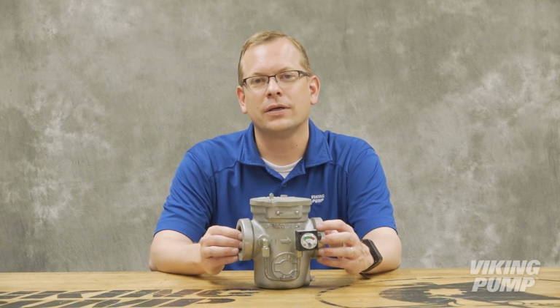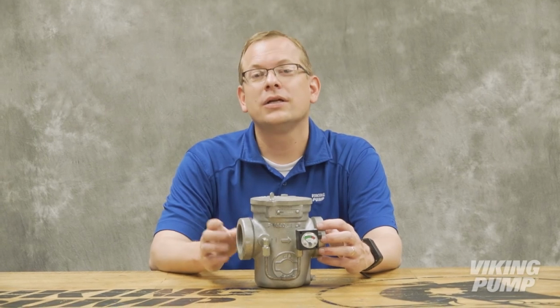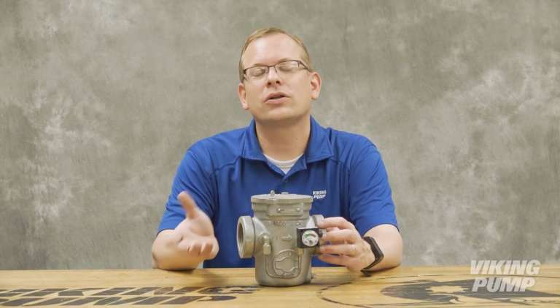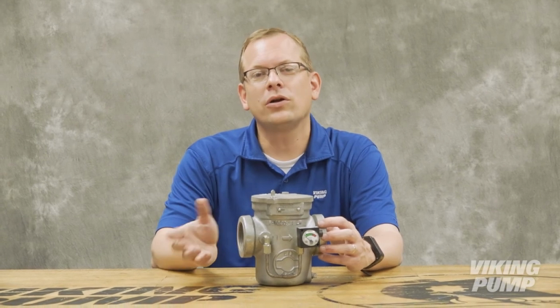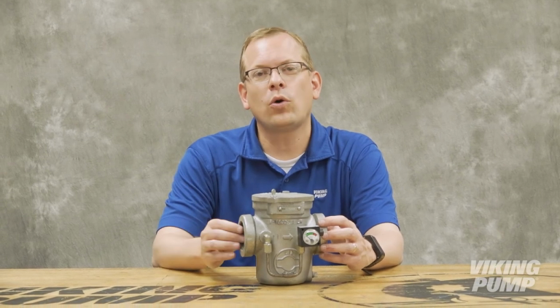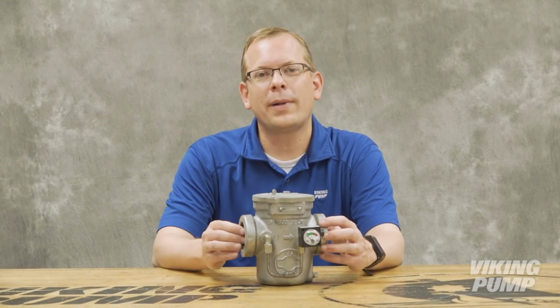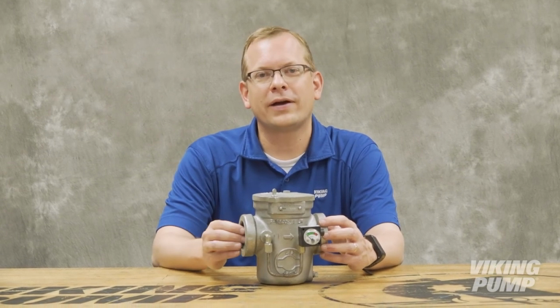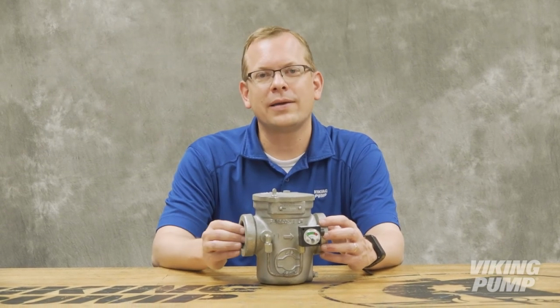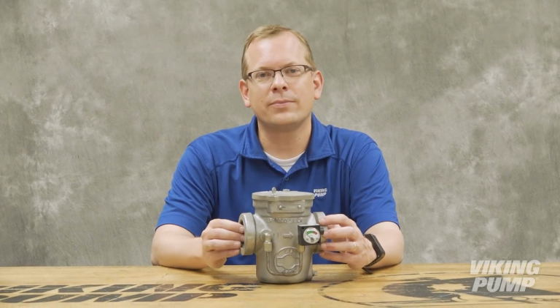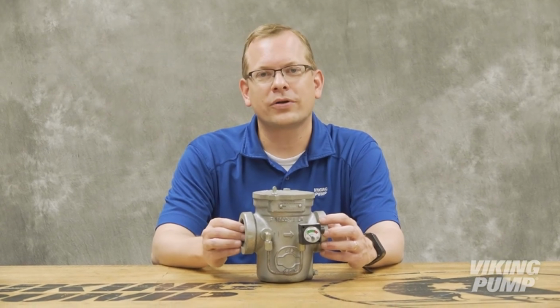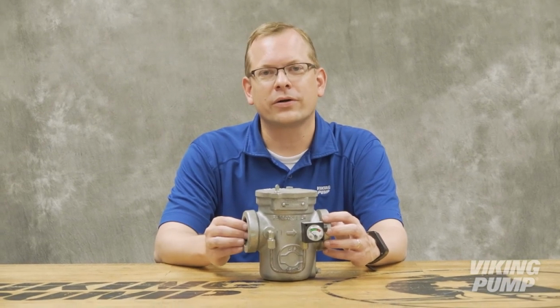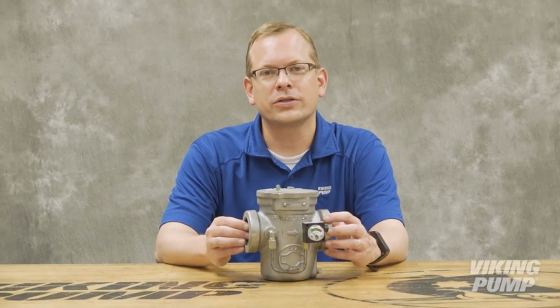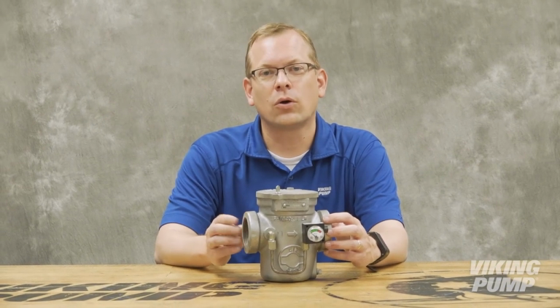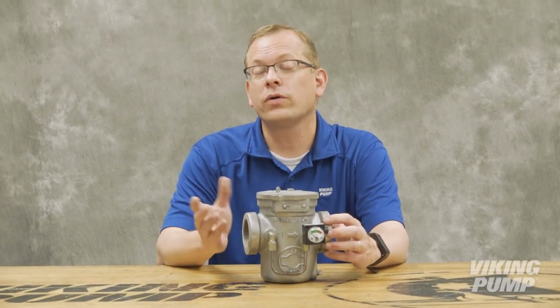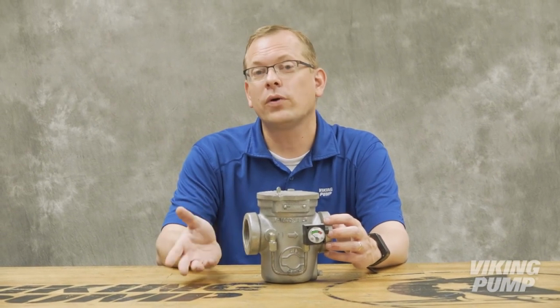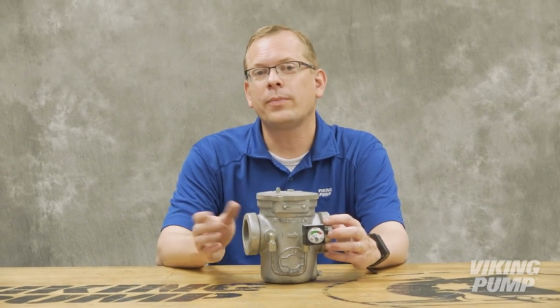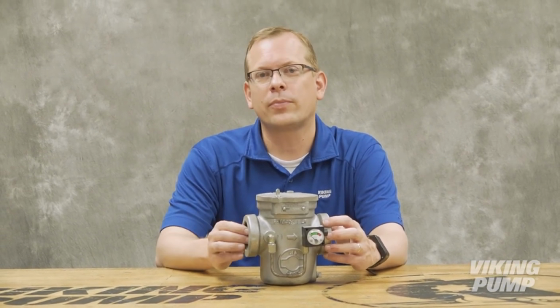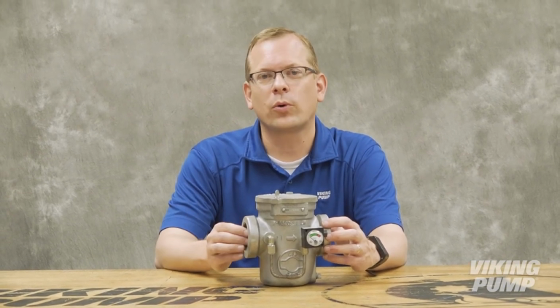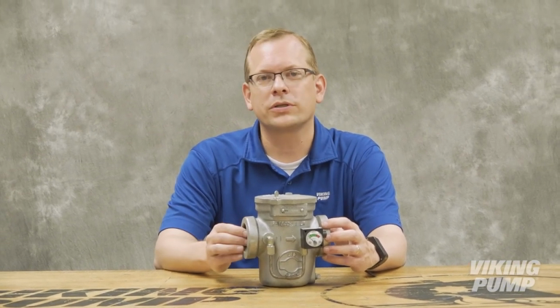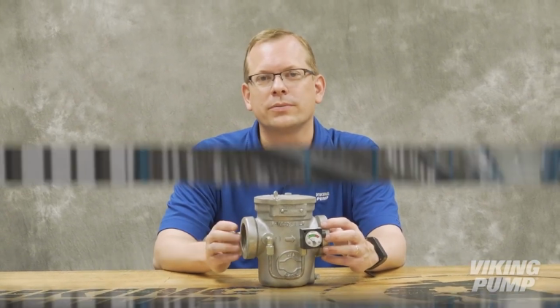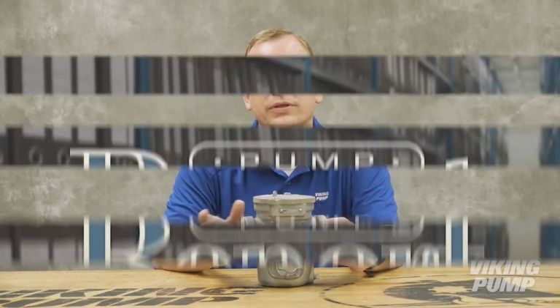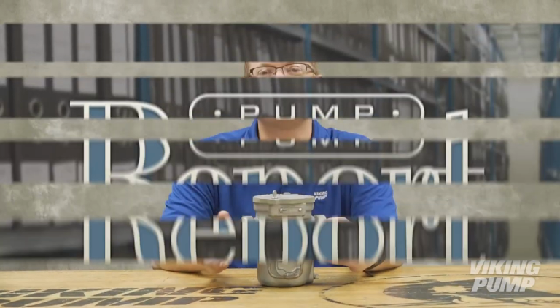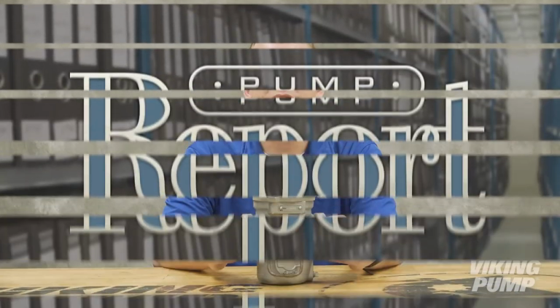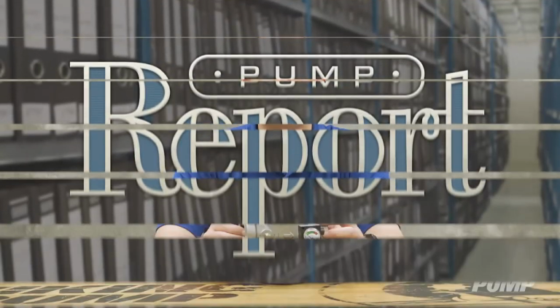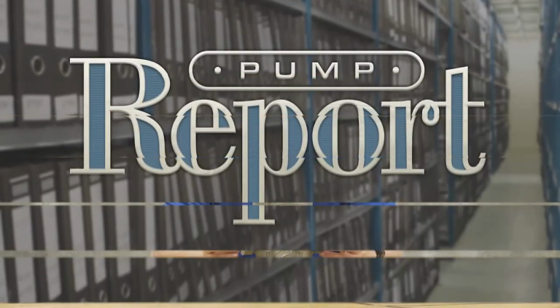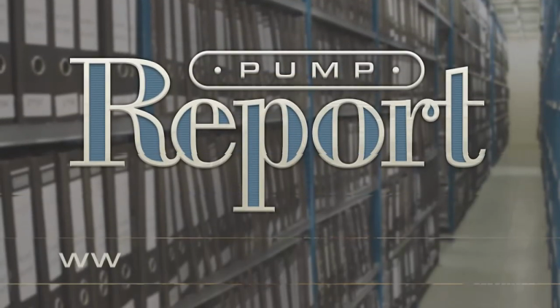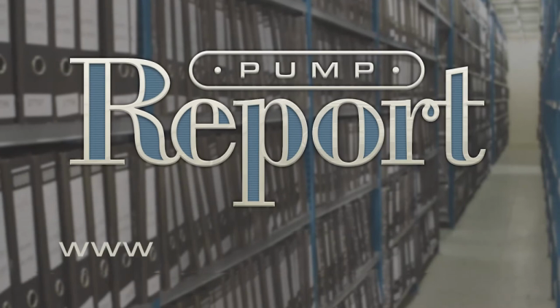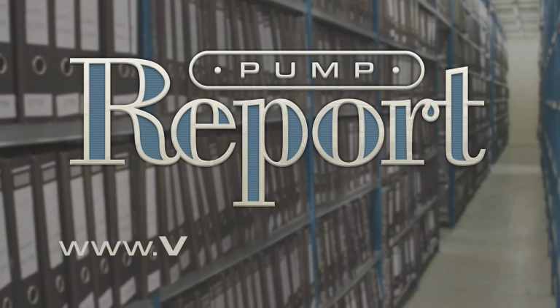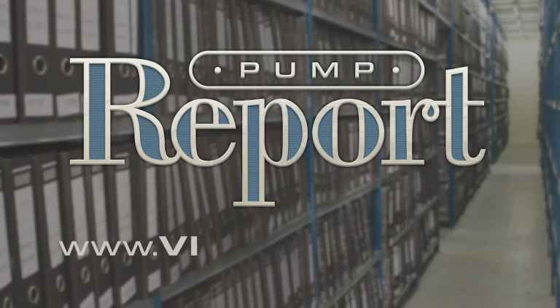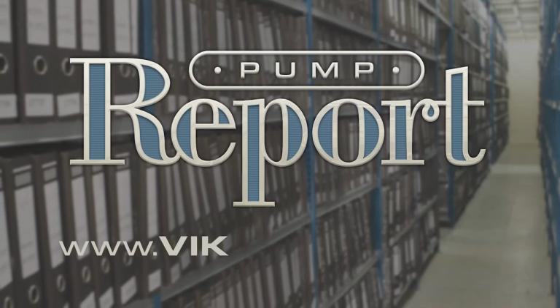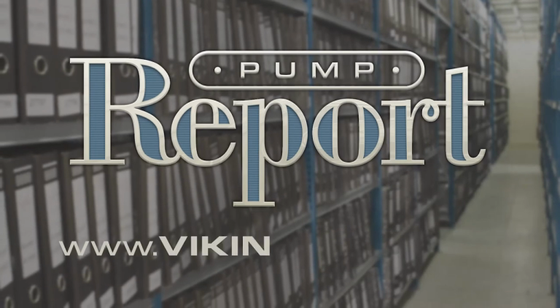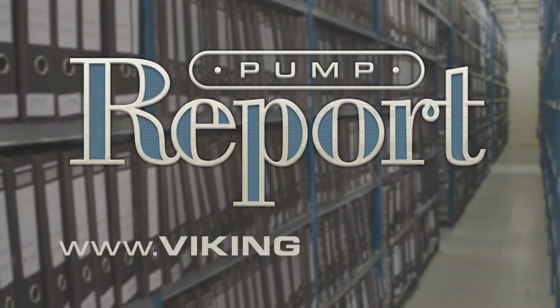To learn more about Viking Pump strainers, or to view other pump reports, please visit our website at VikingPump.com.